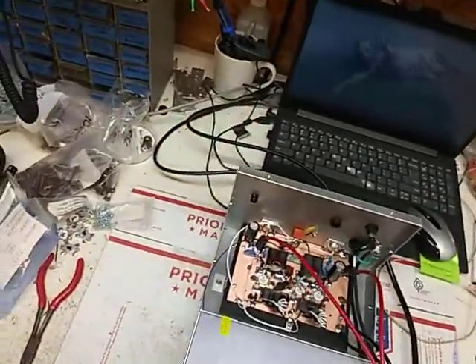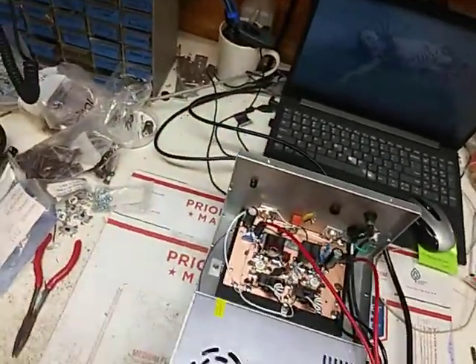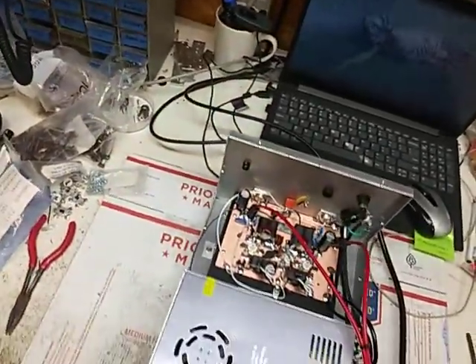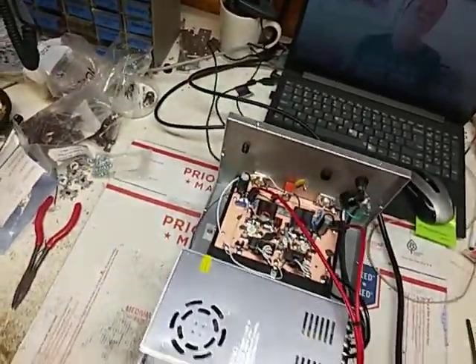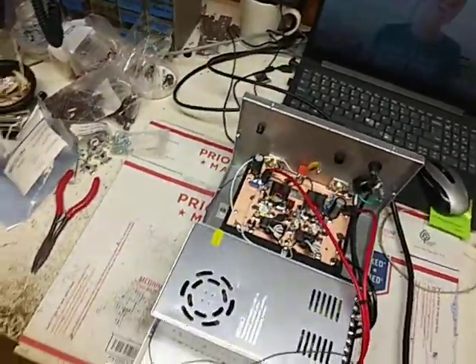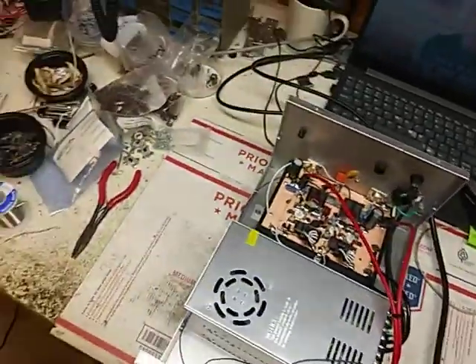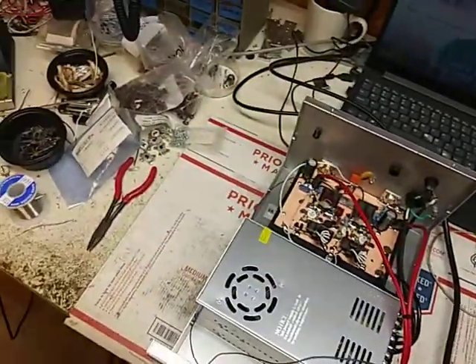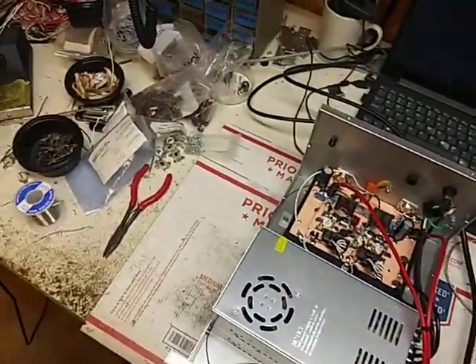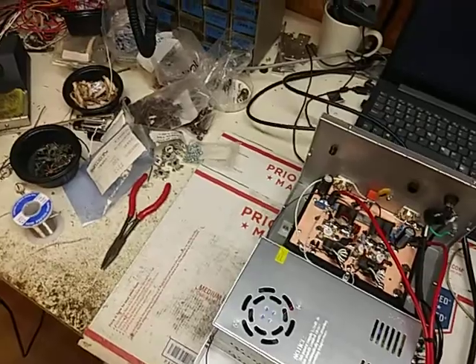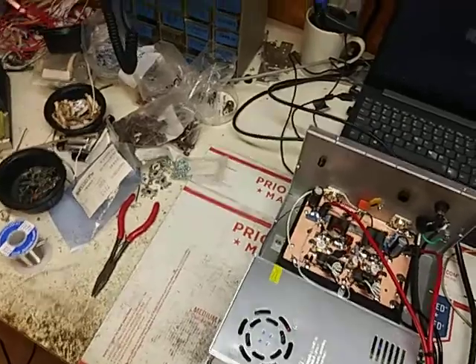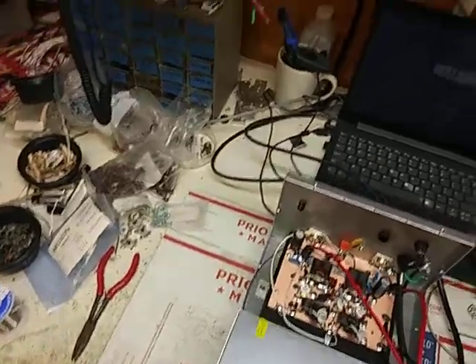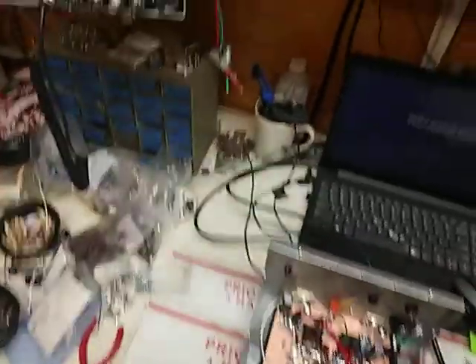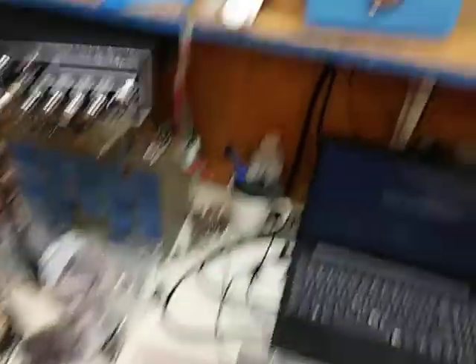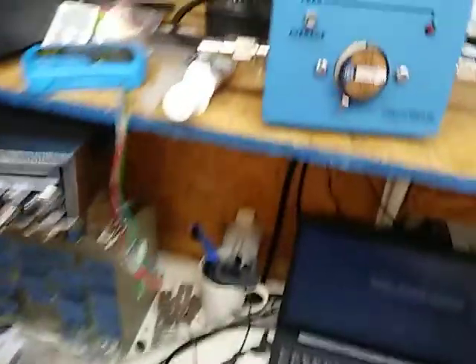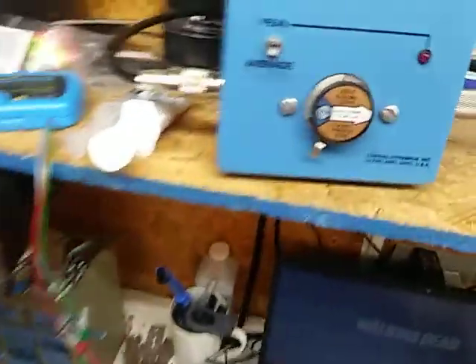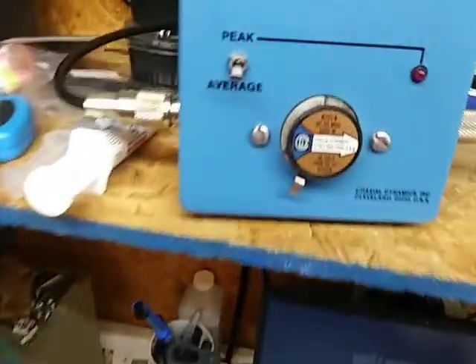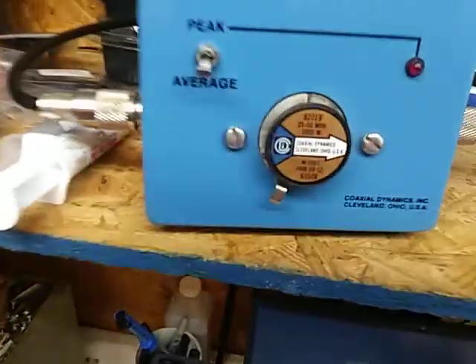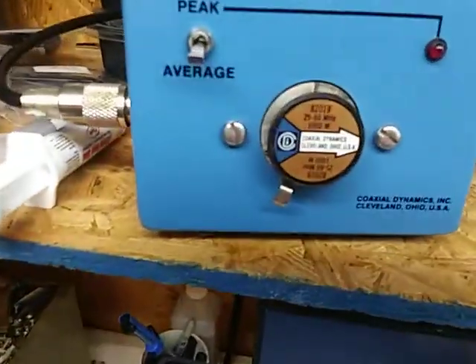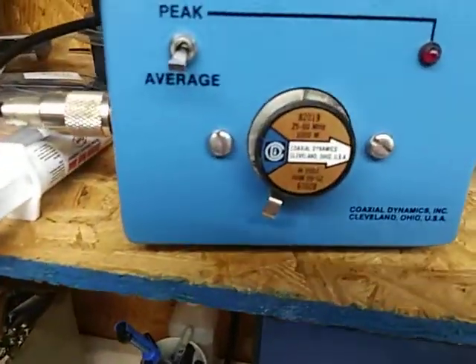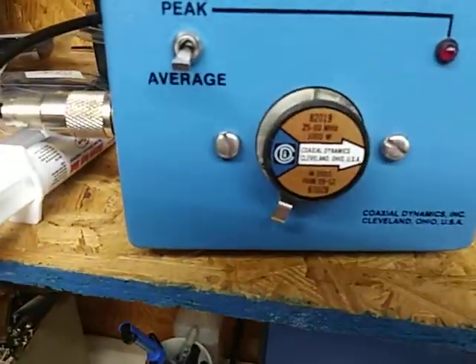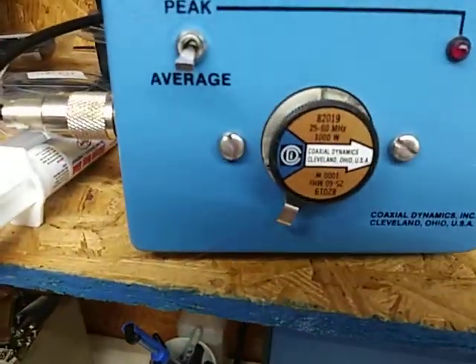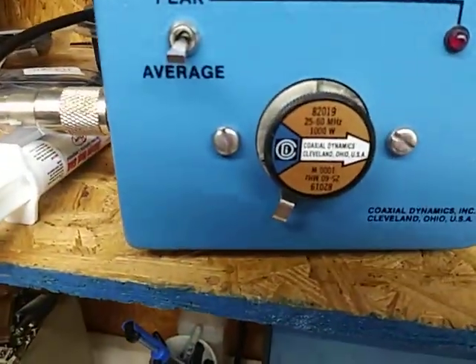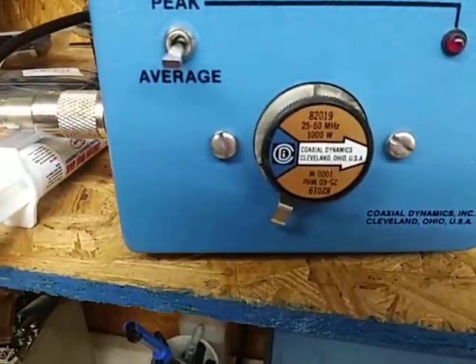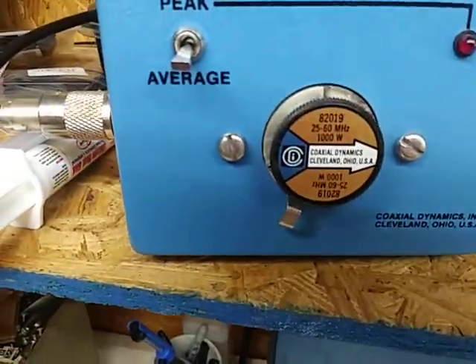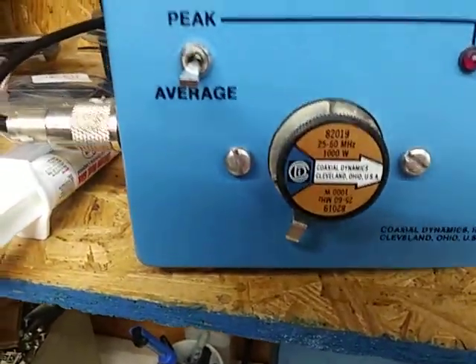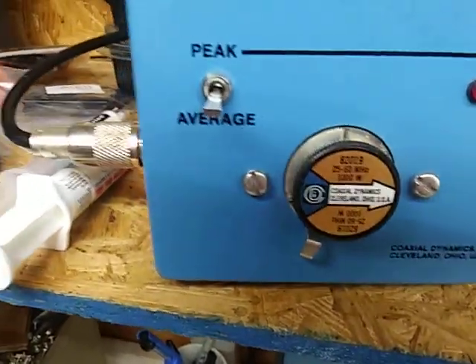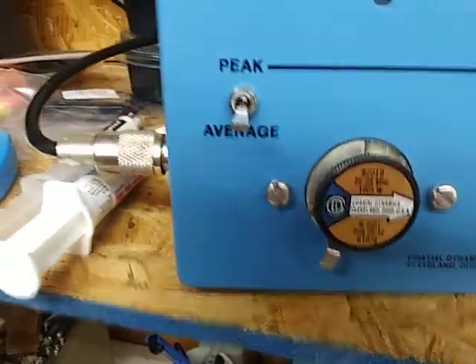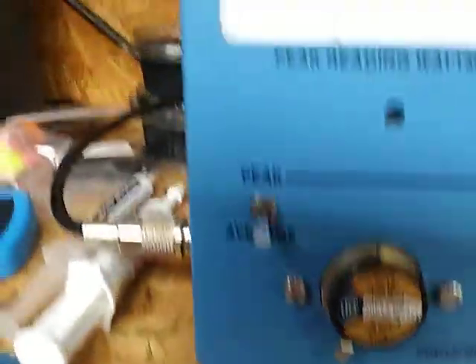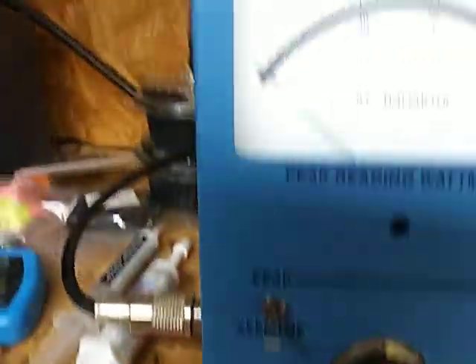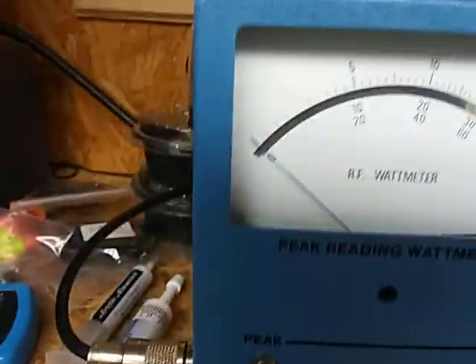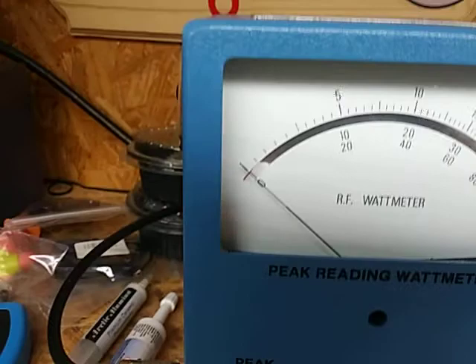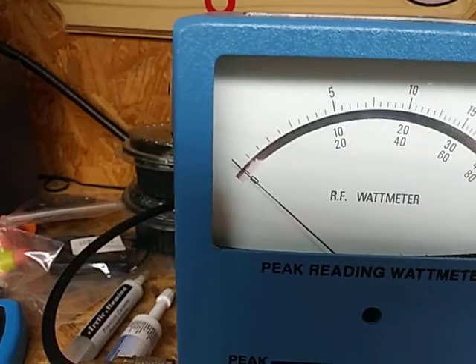Average. Thousand watt slug. Bottom scale.